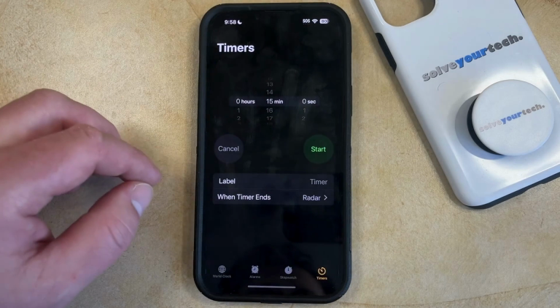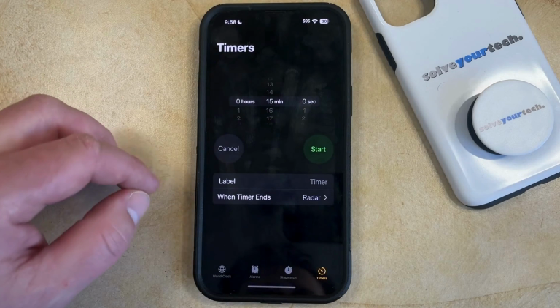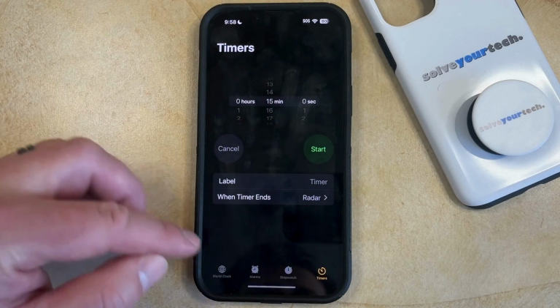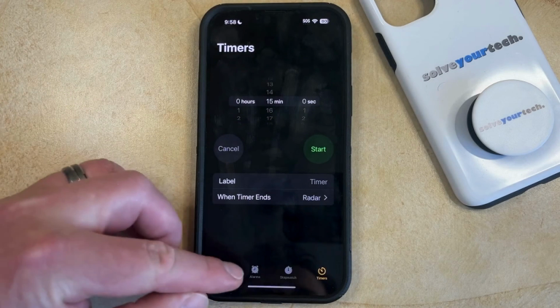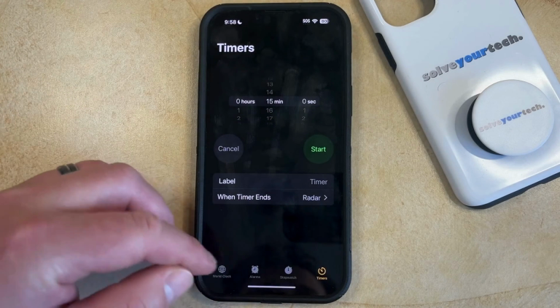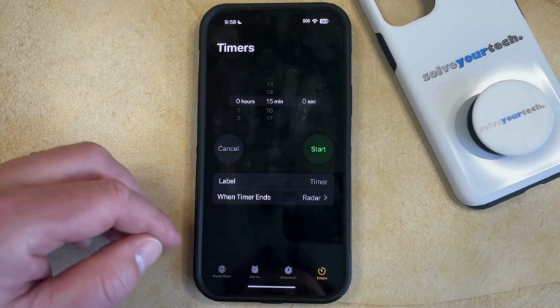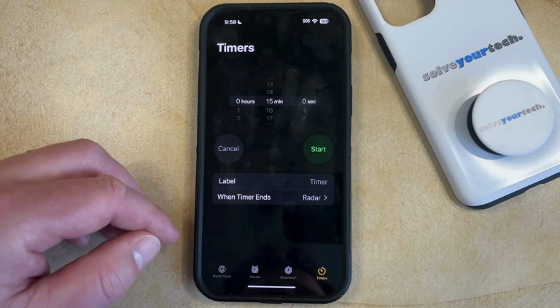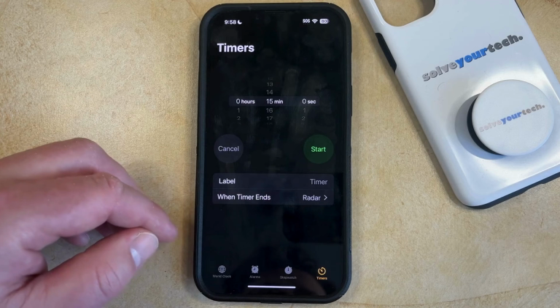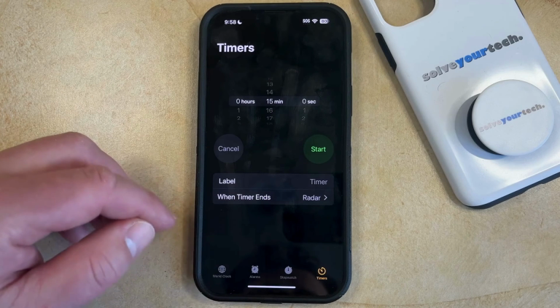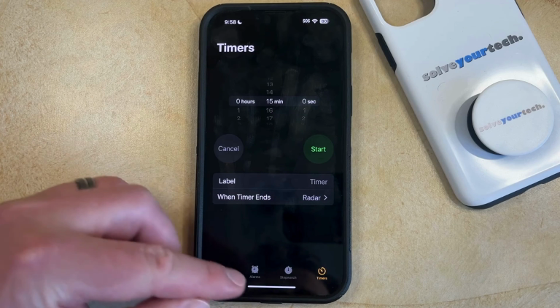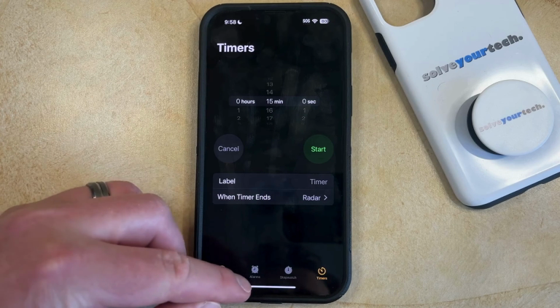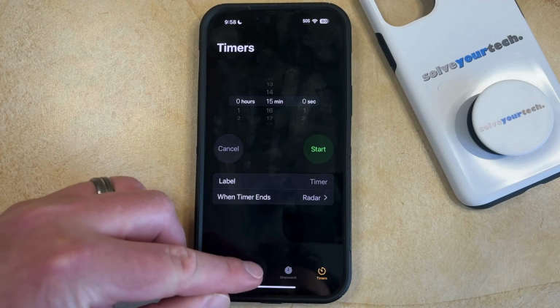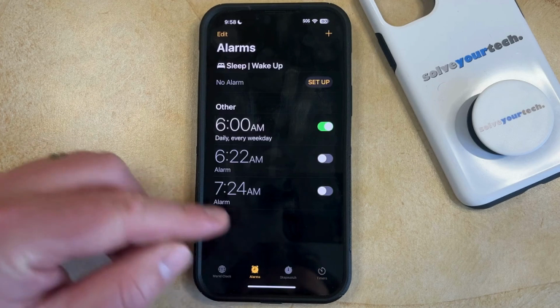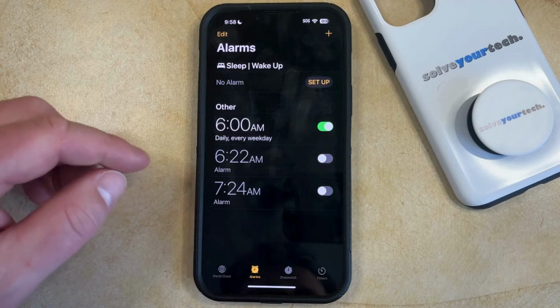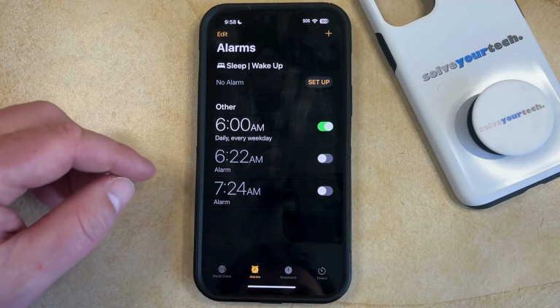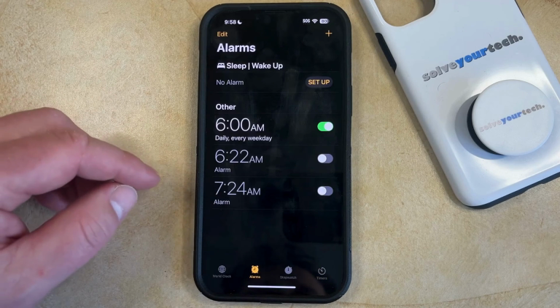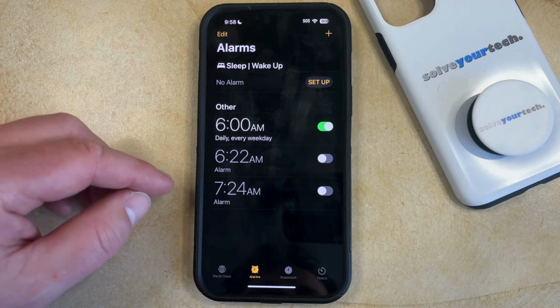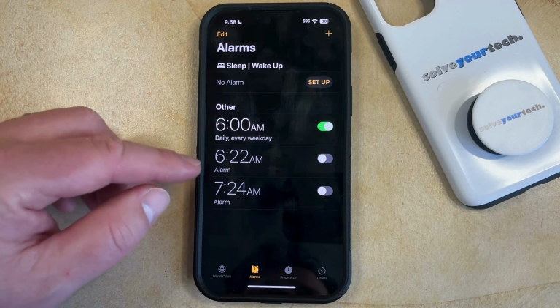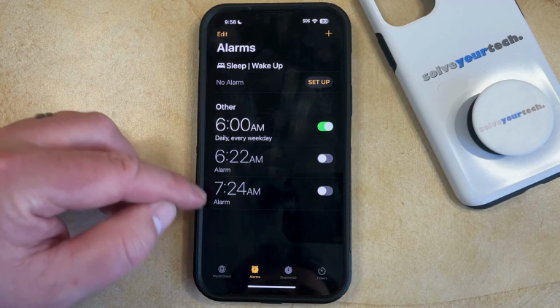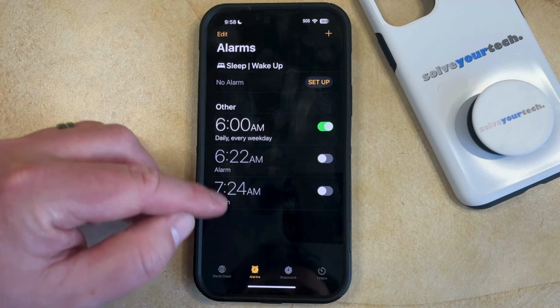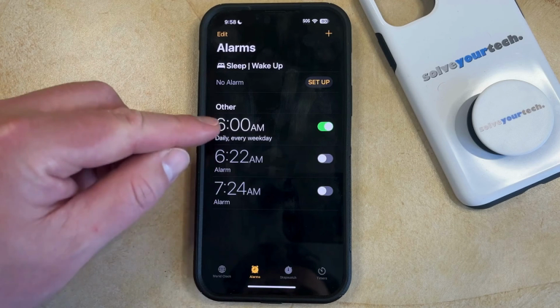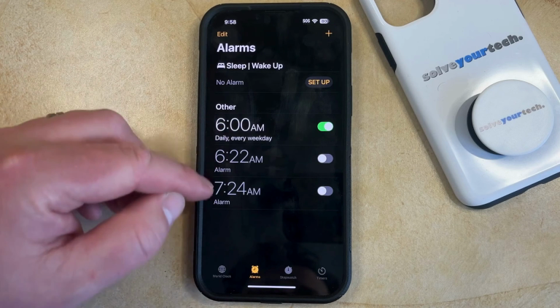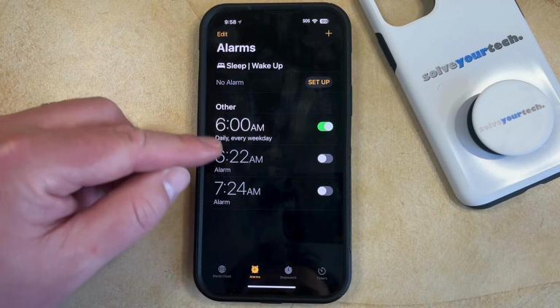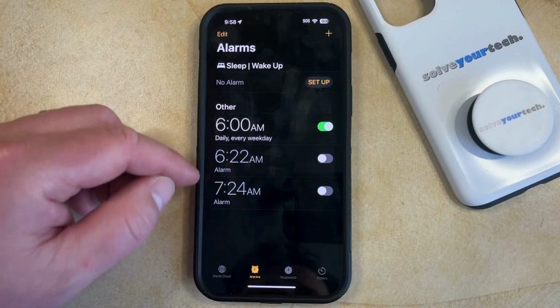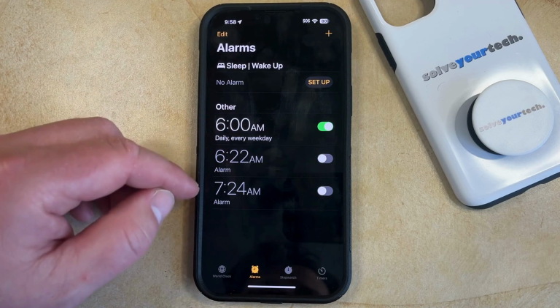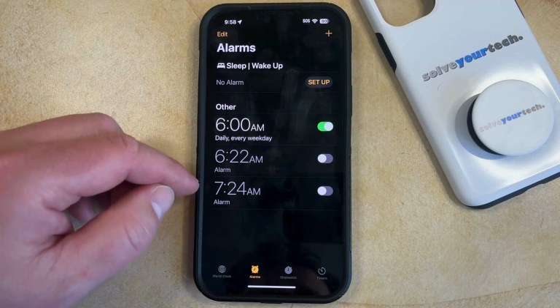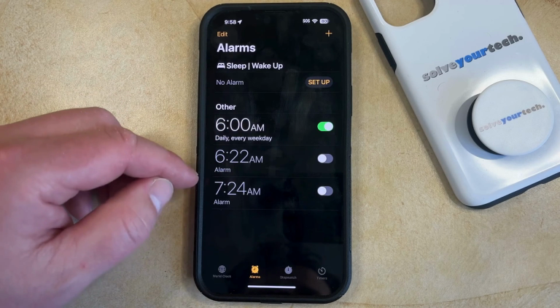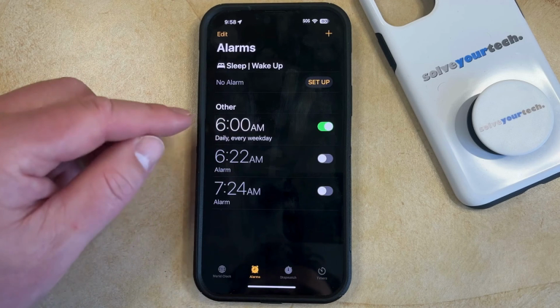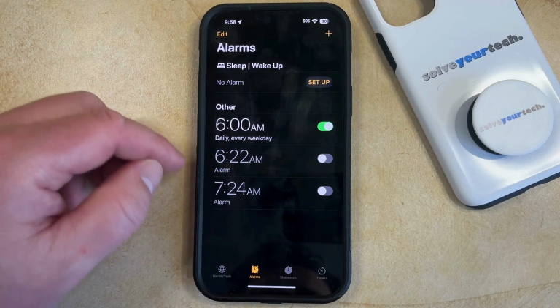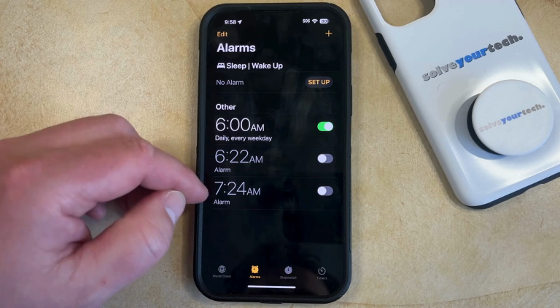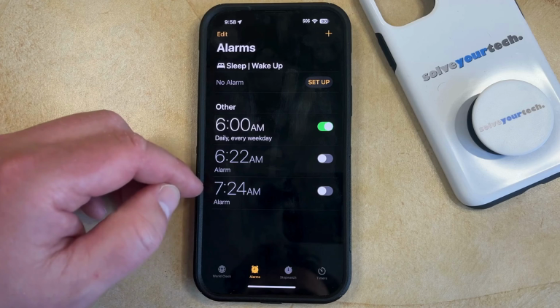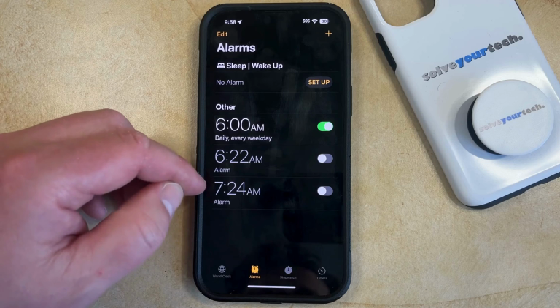You can then choose the Alarms tab at the bottom of the screen, and then you can select an existing alarm, or you can create a new one.